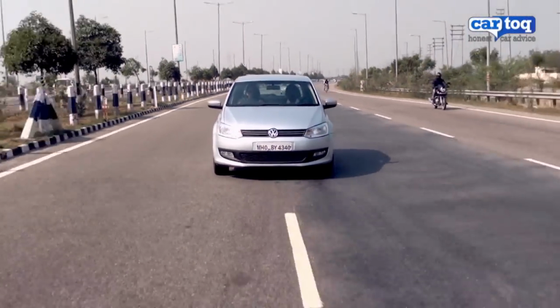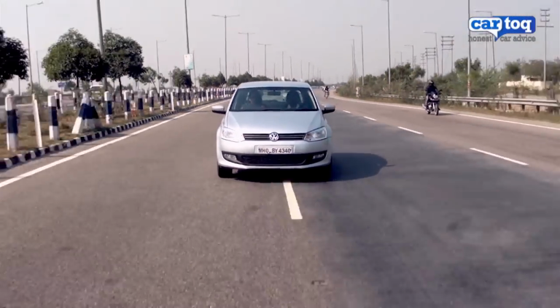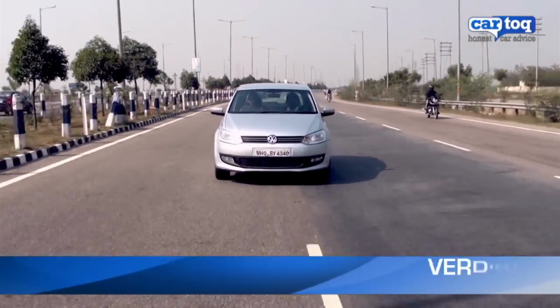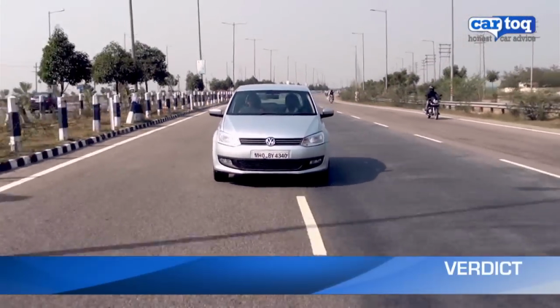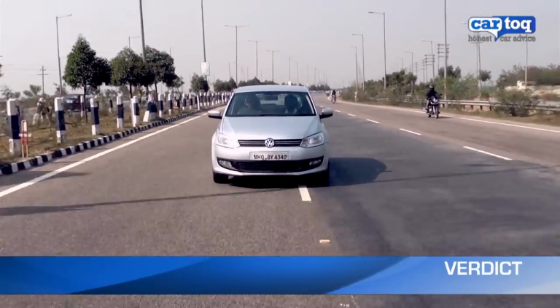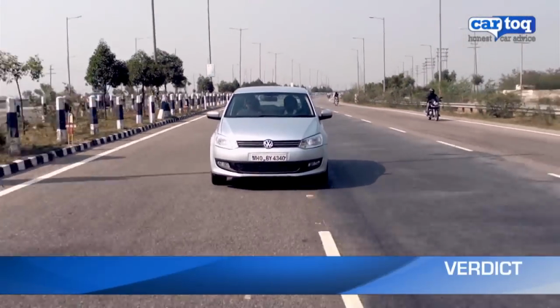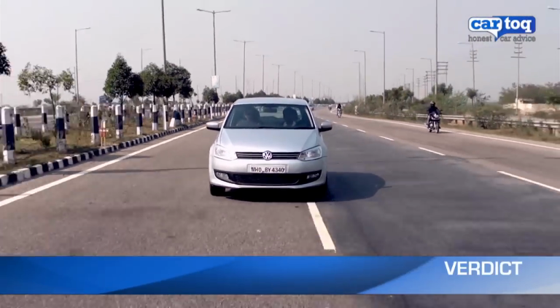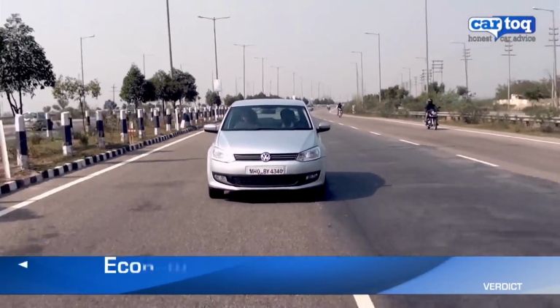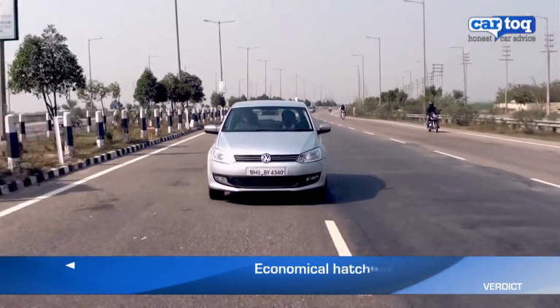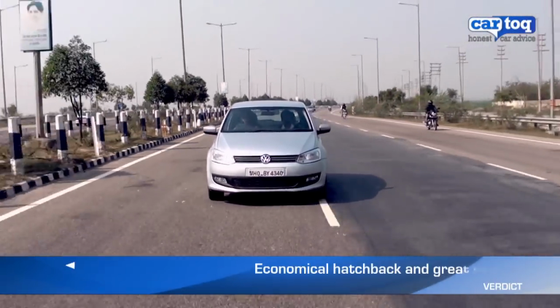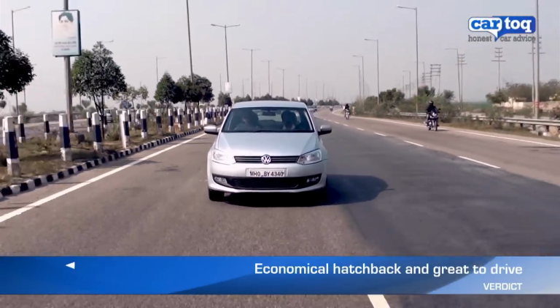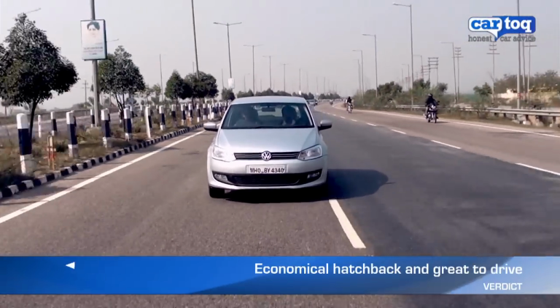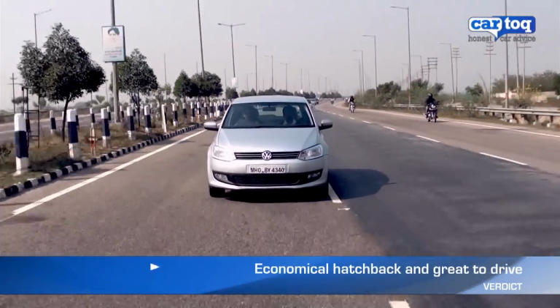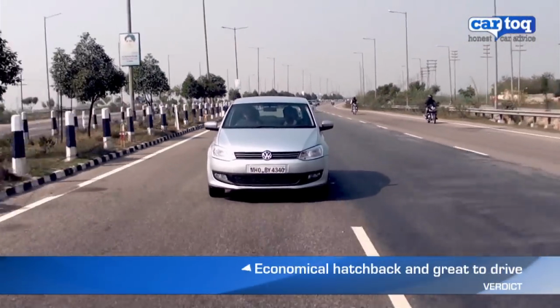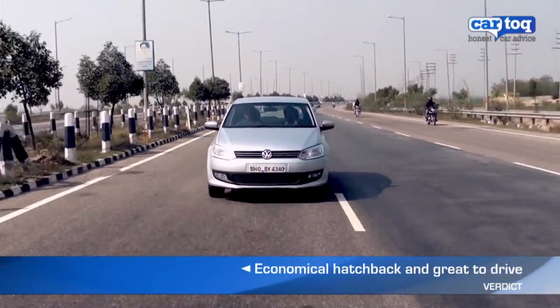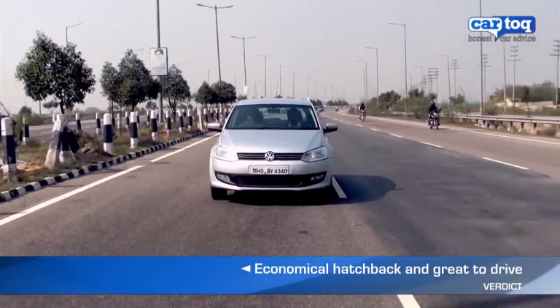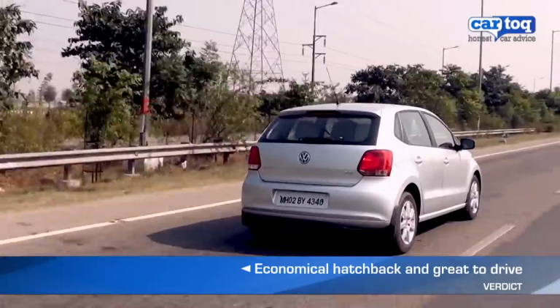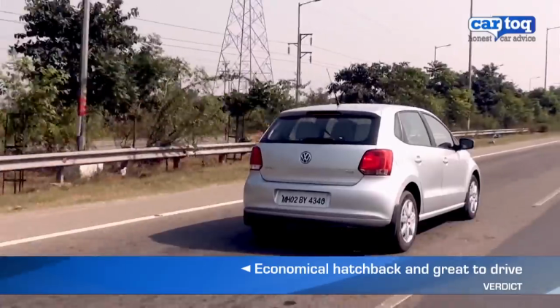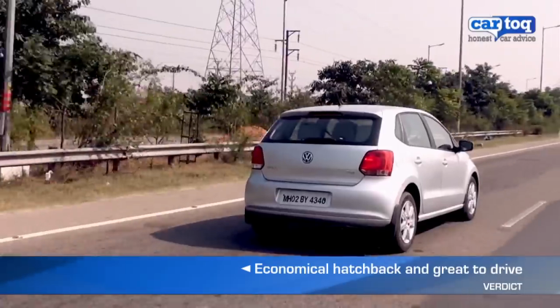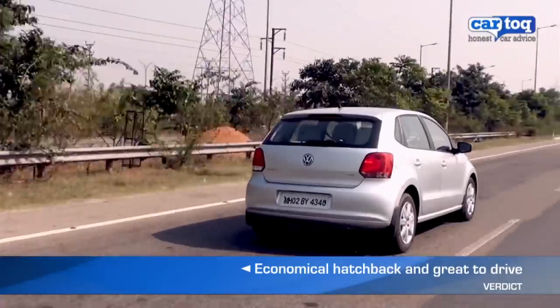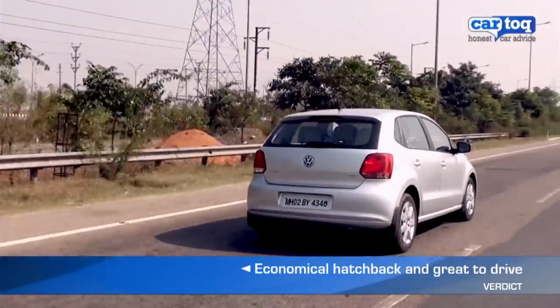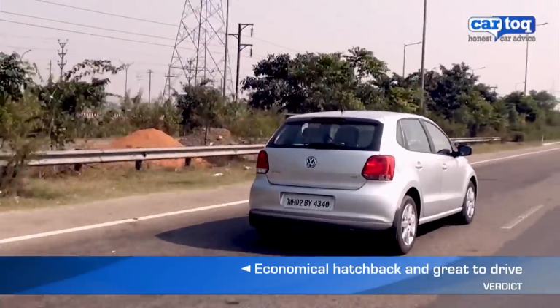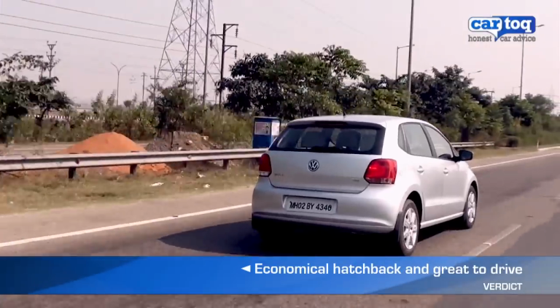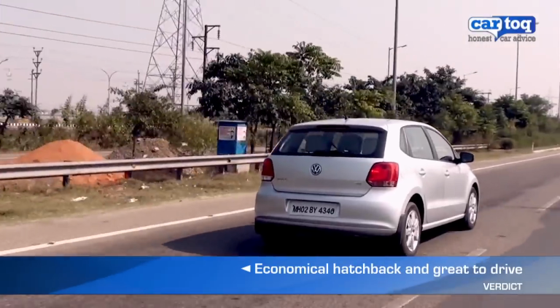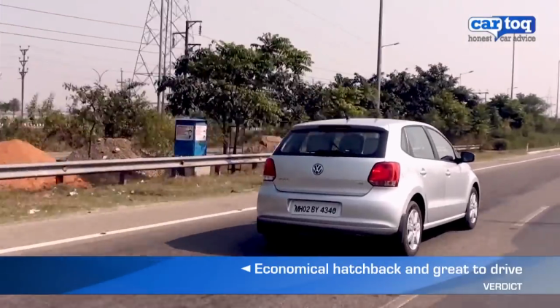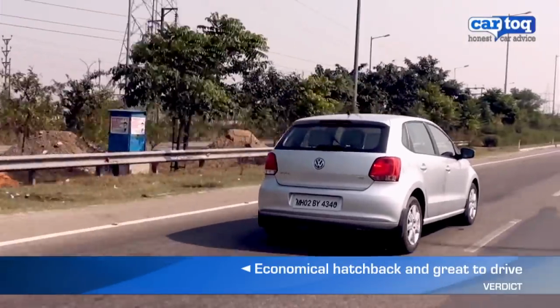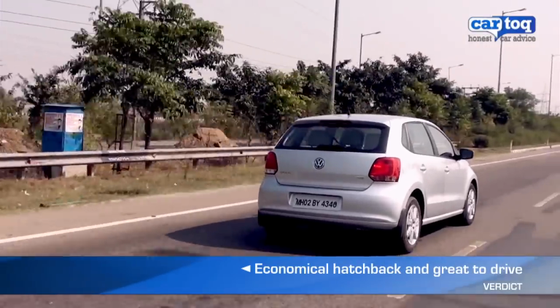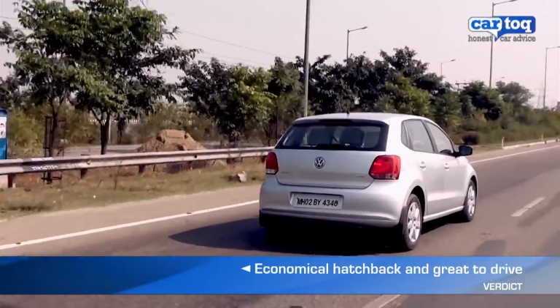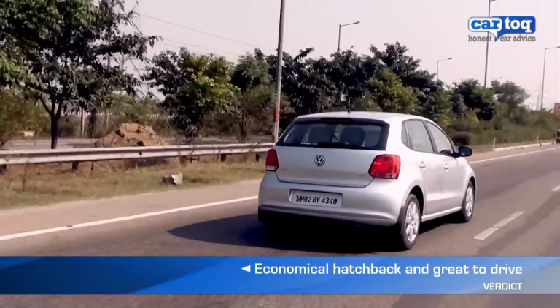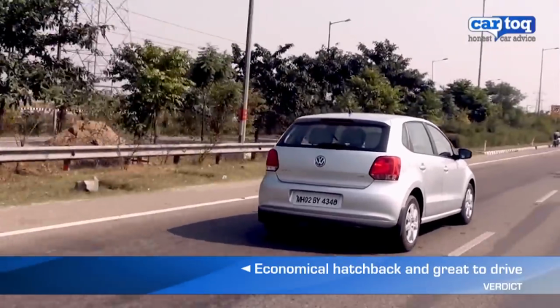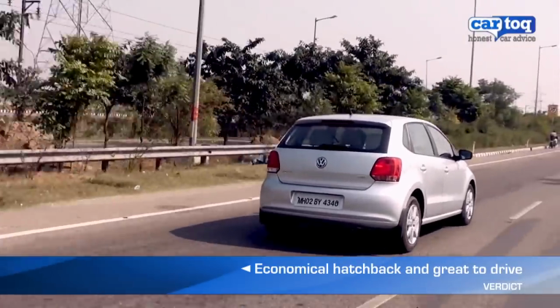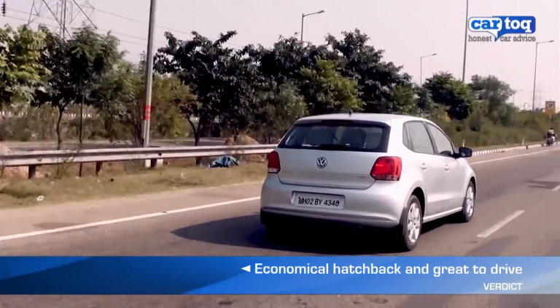All in all, the Polo is a high quality, fuel-efficient hatch which is perfect for city driving.